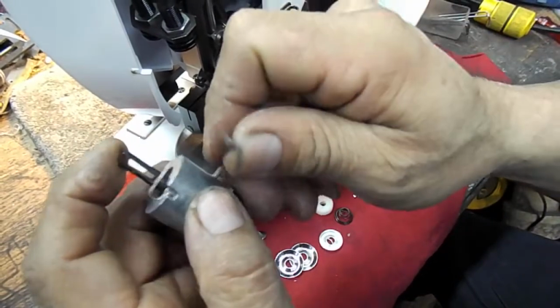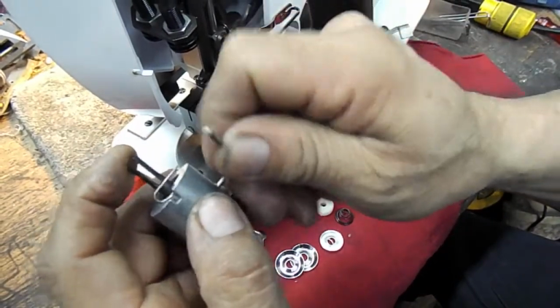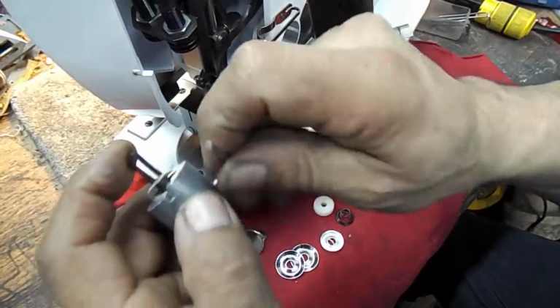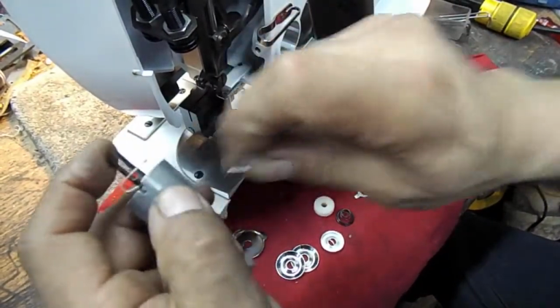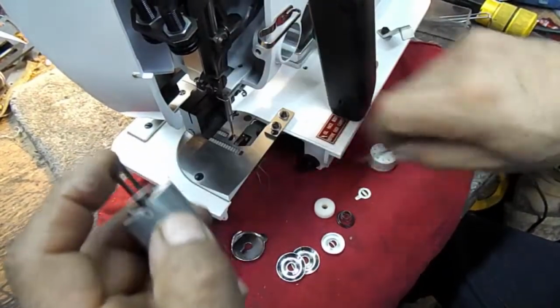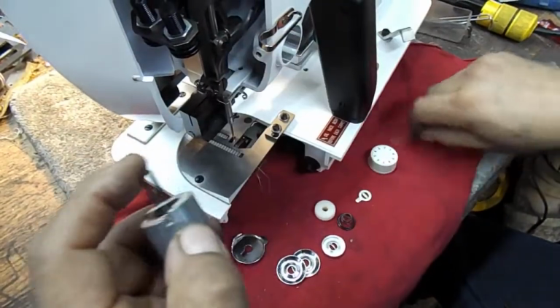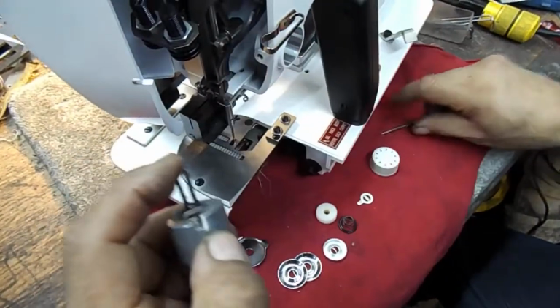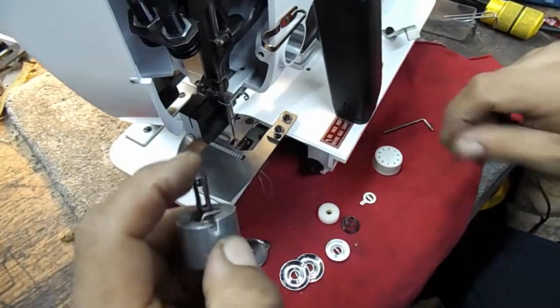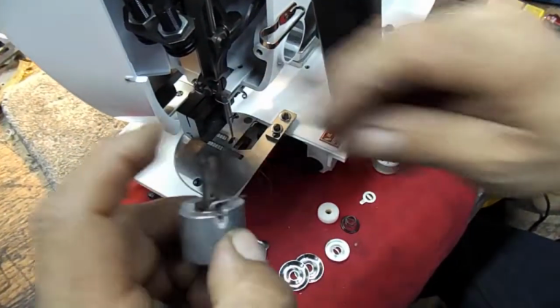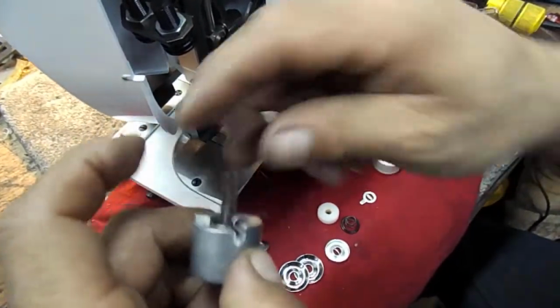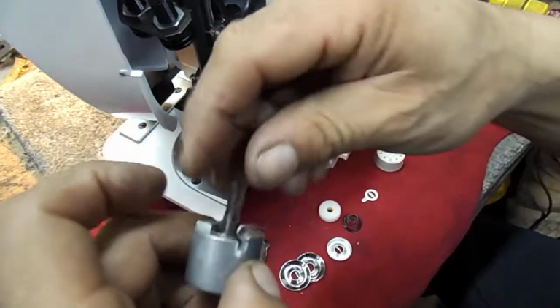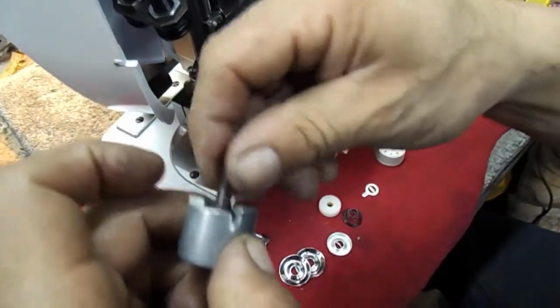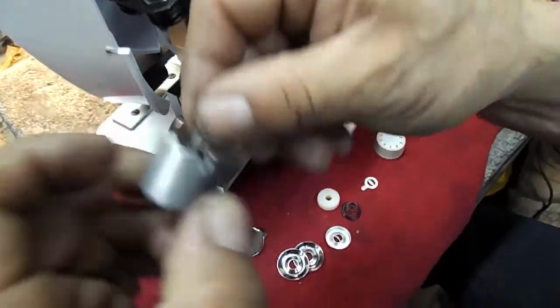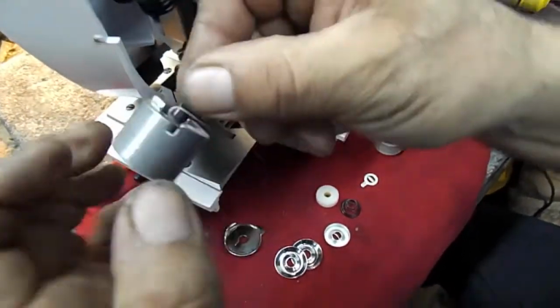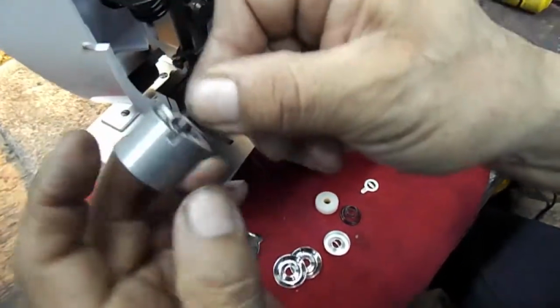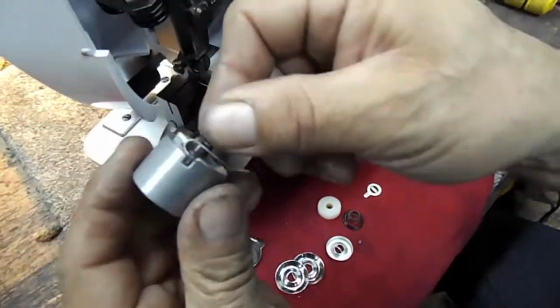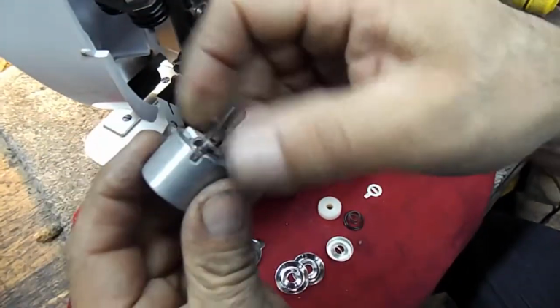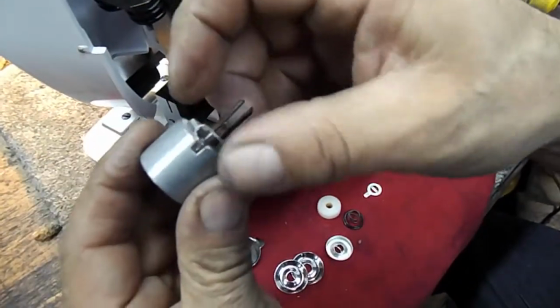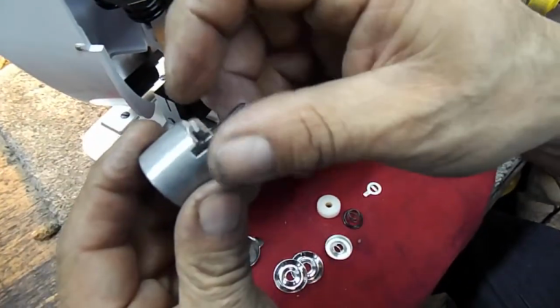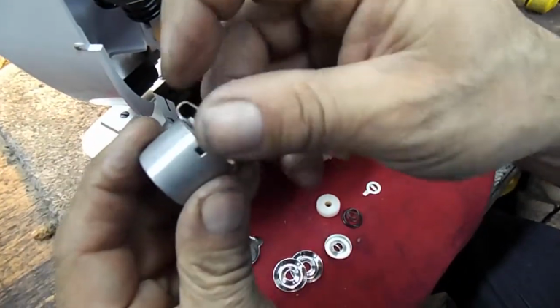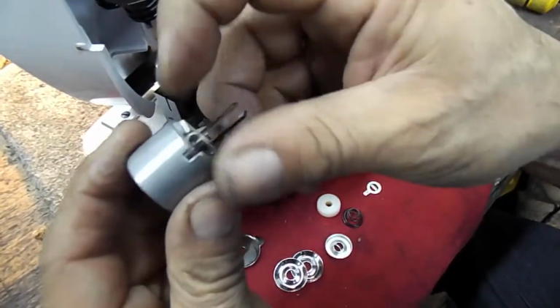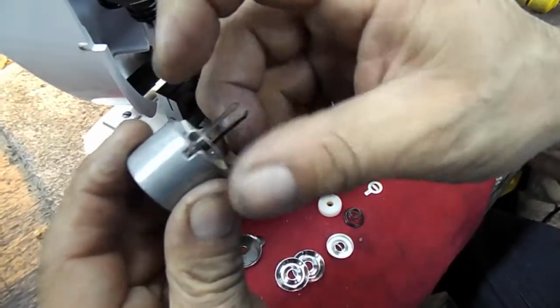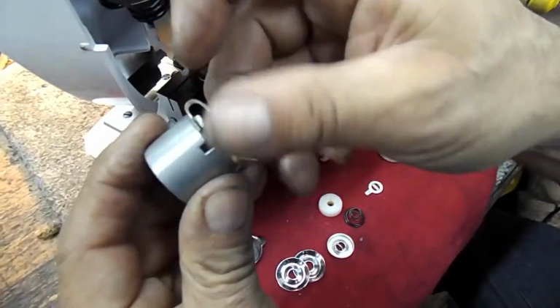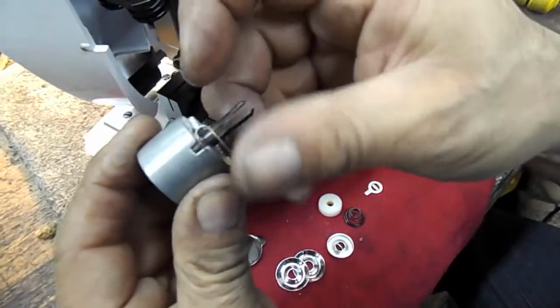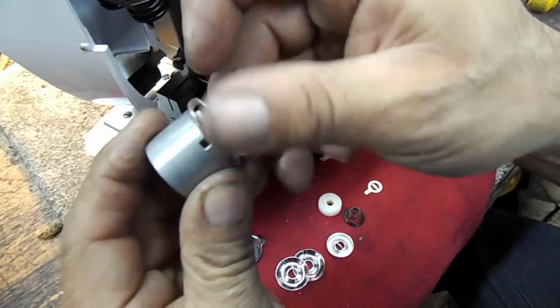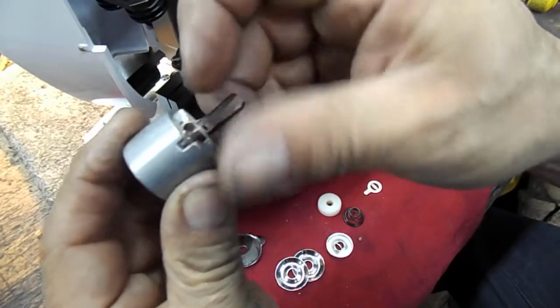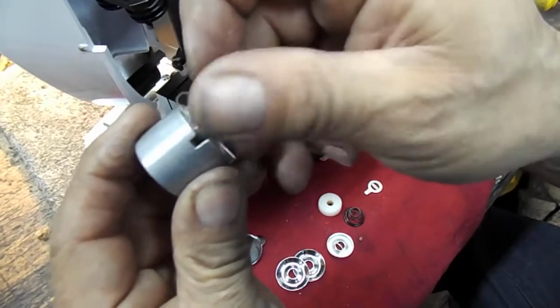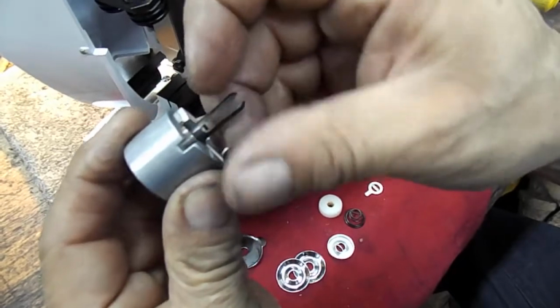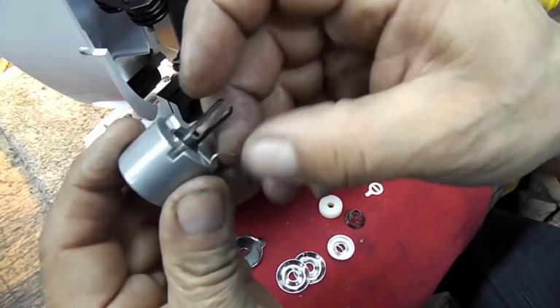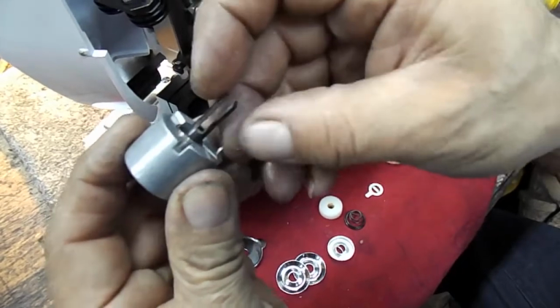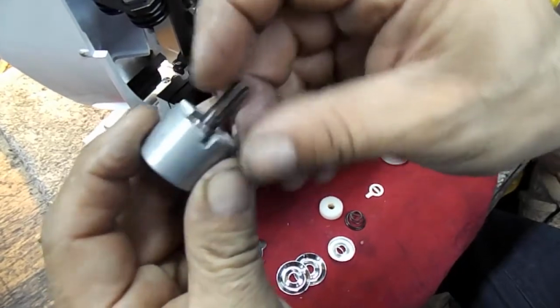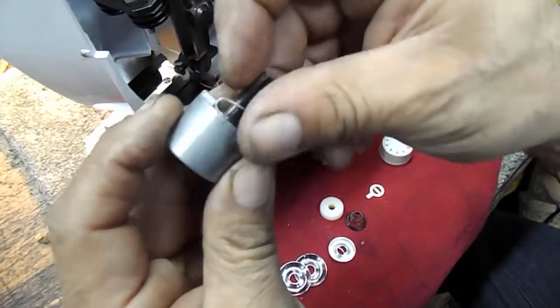Tighten it. Now show them how it should spring back and forth — so it's a little bit of tension.